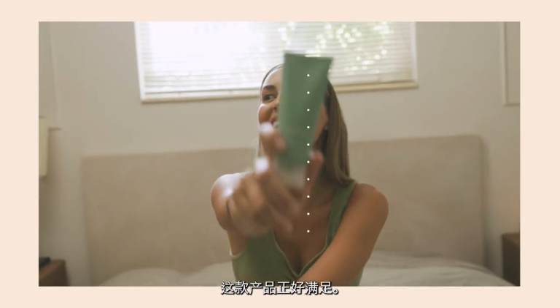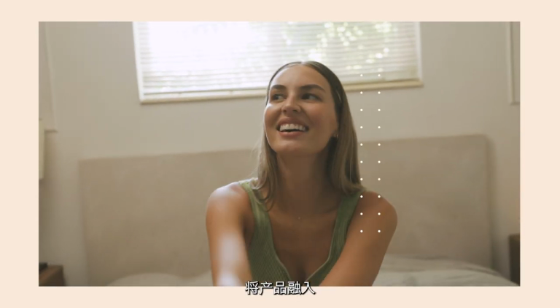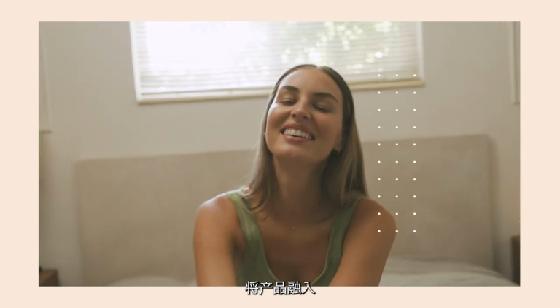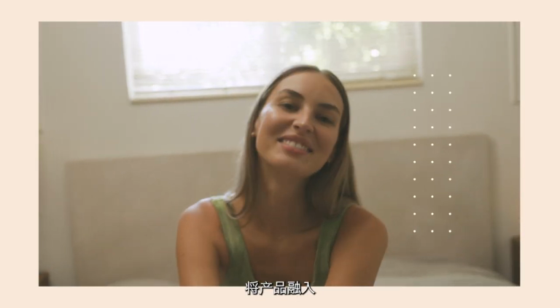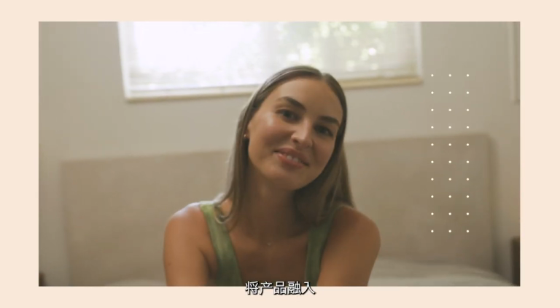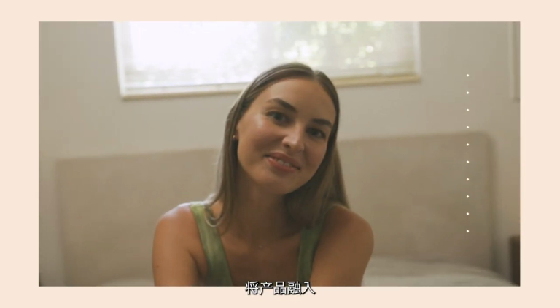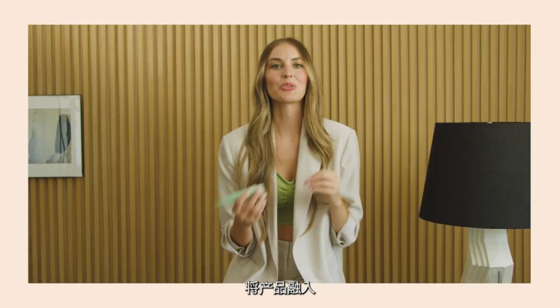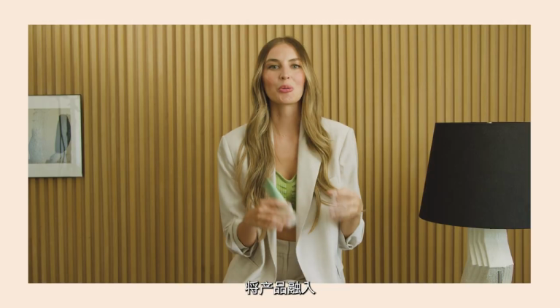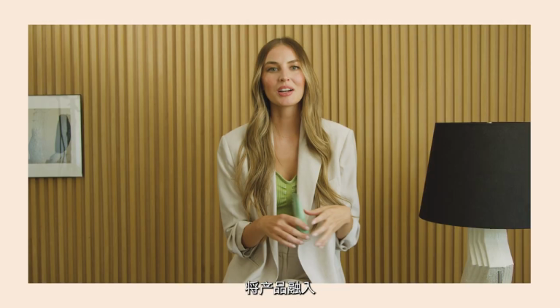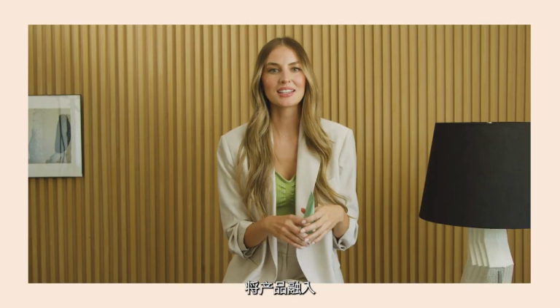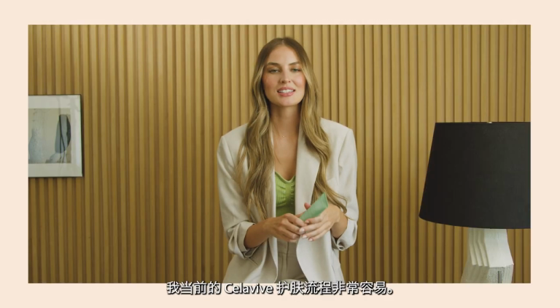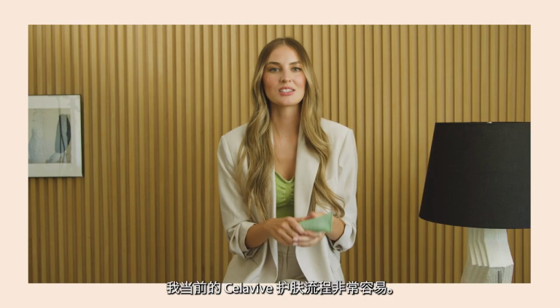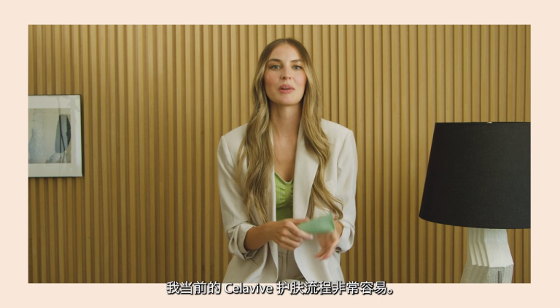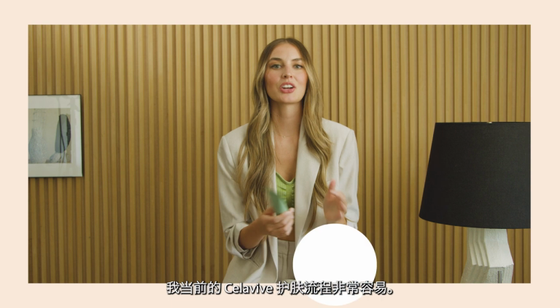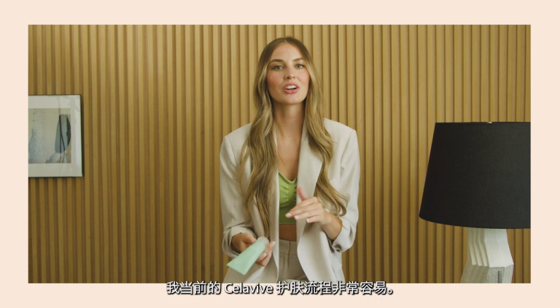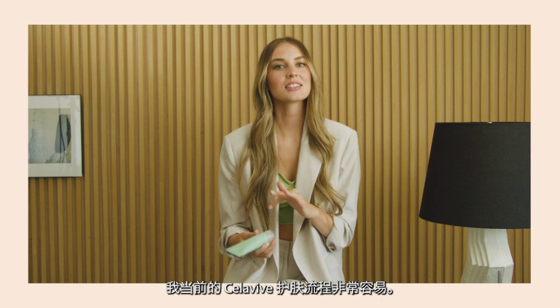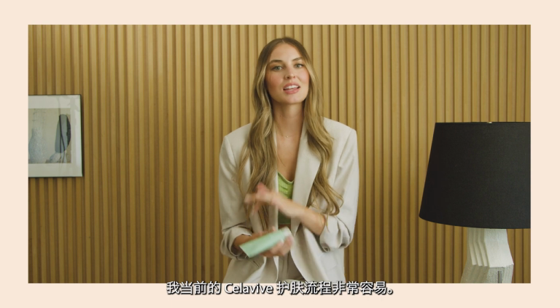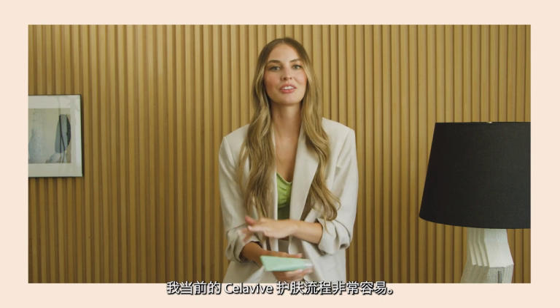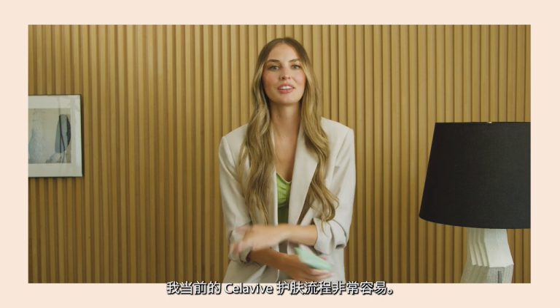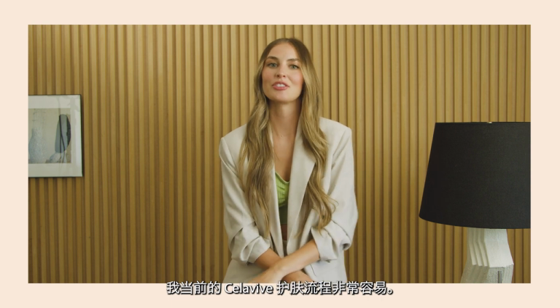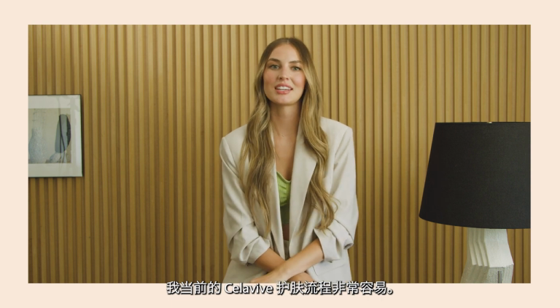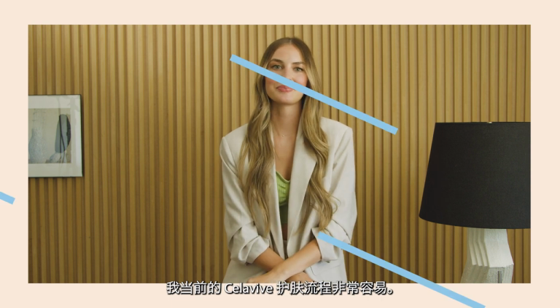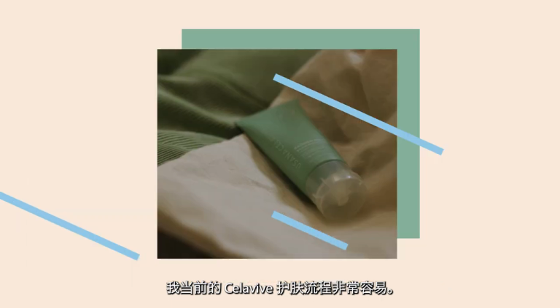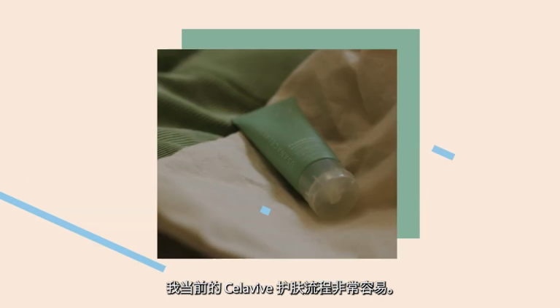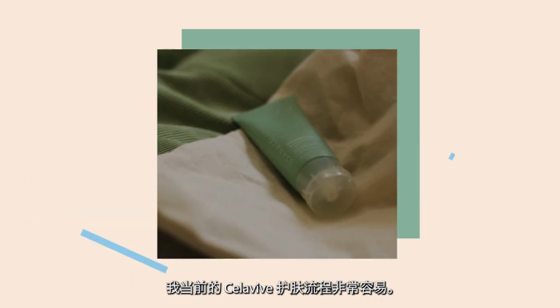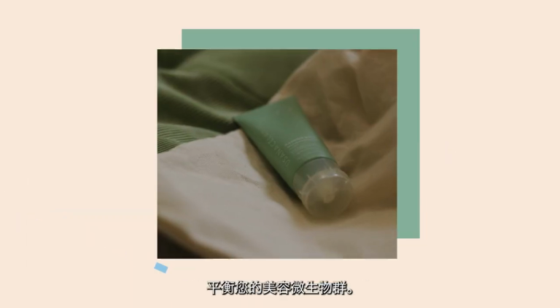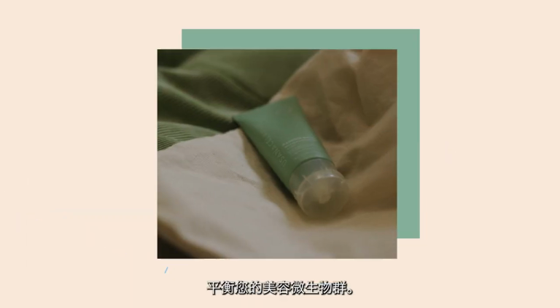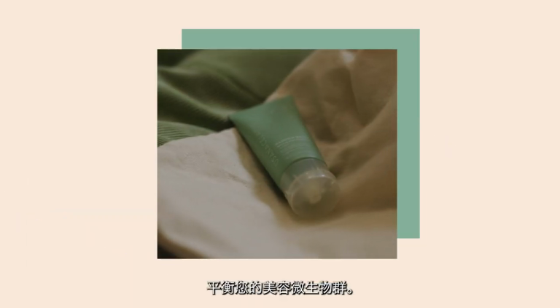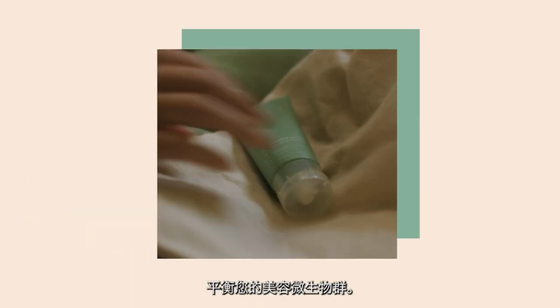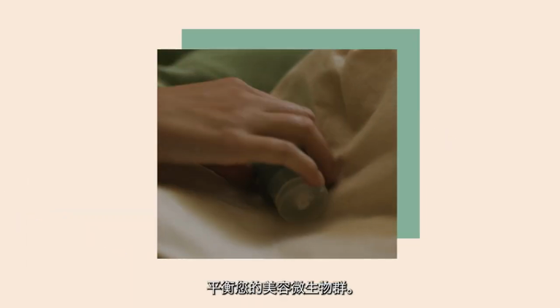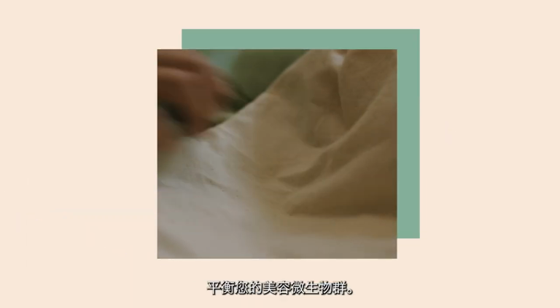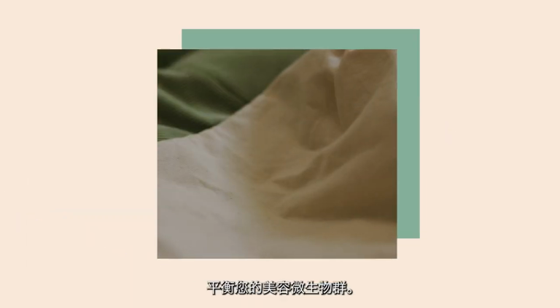It is so easy to incorporate this into my current Cellevieve routine. Balance your beauty biome.